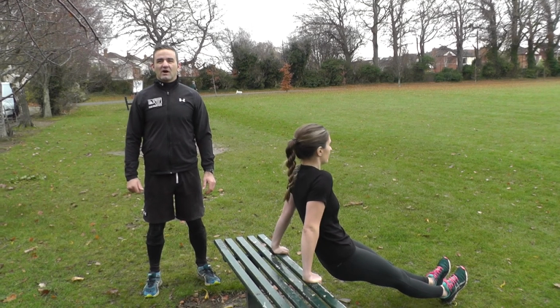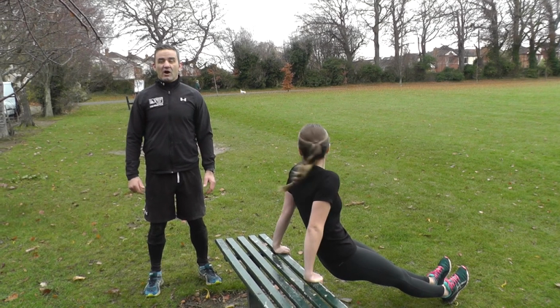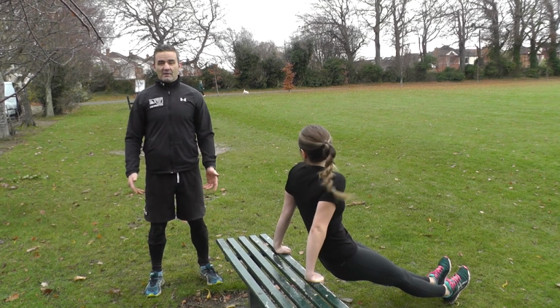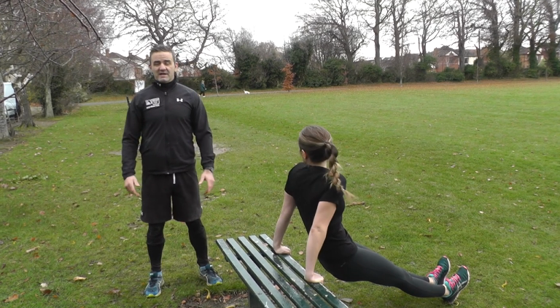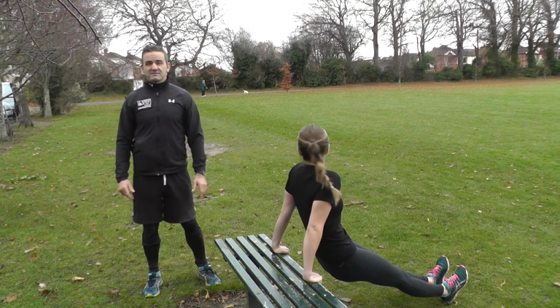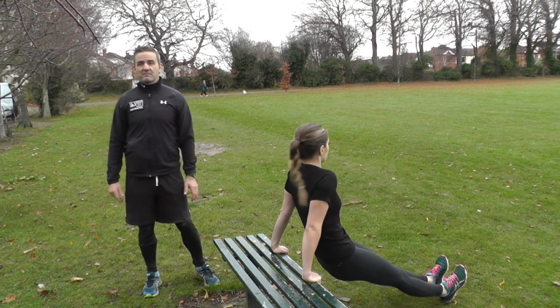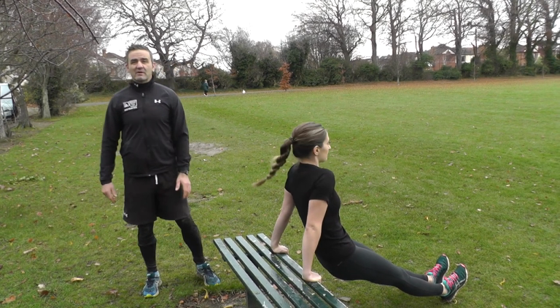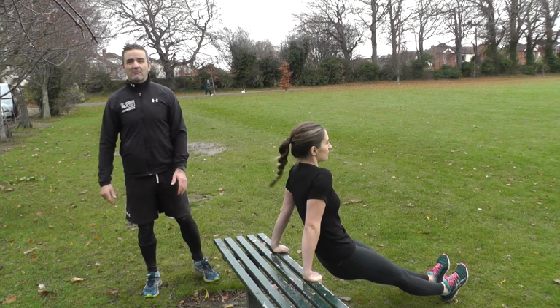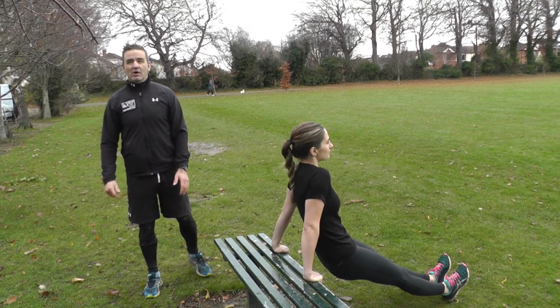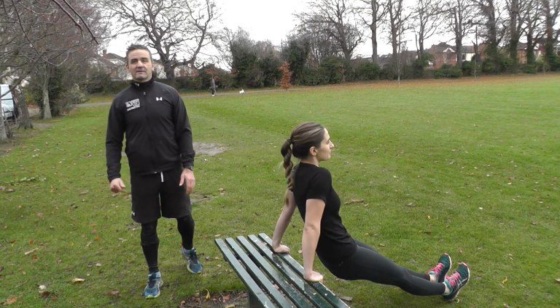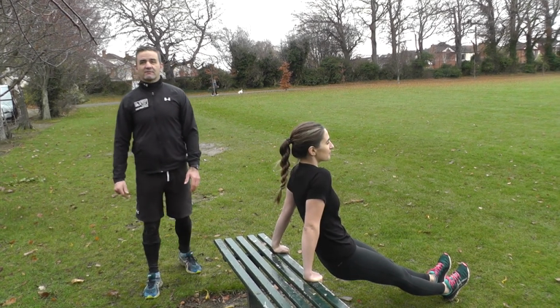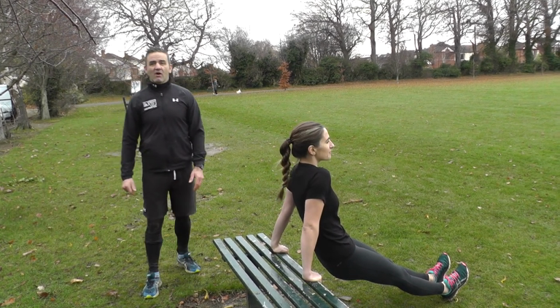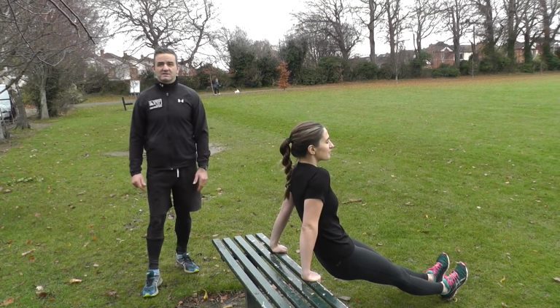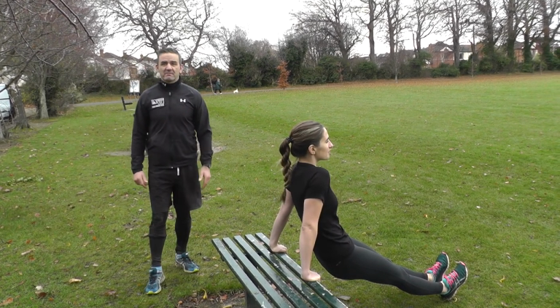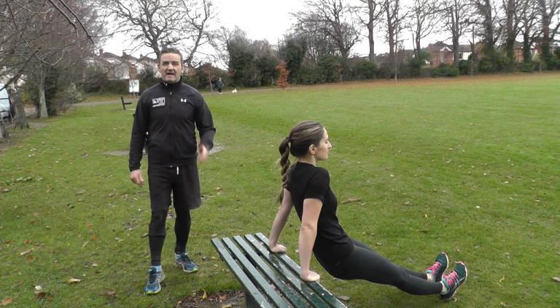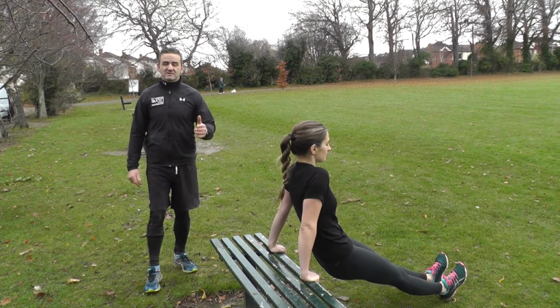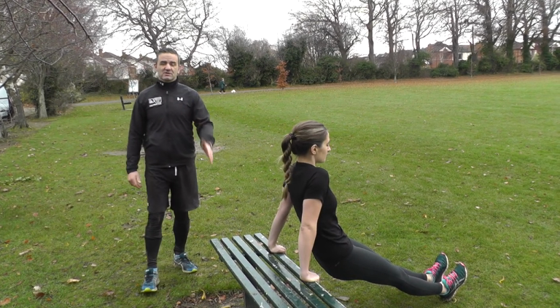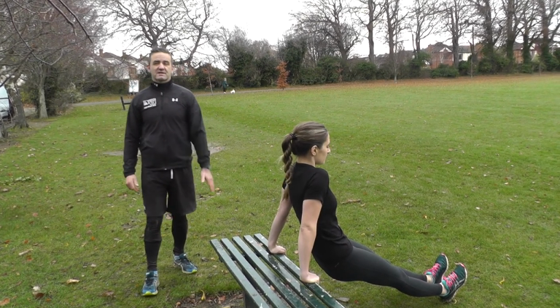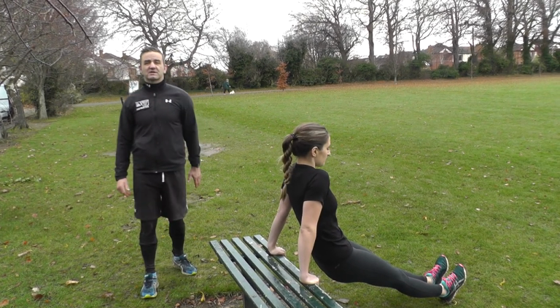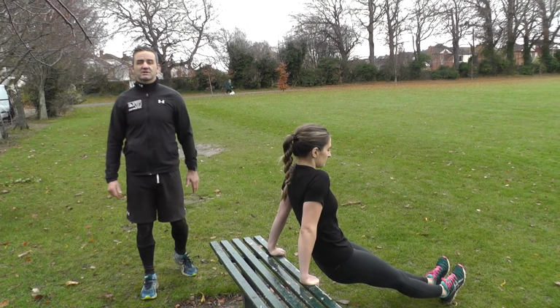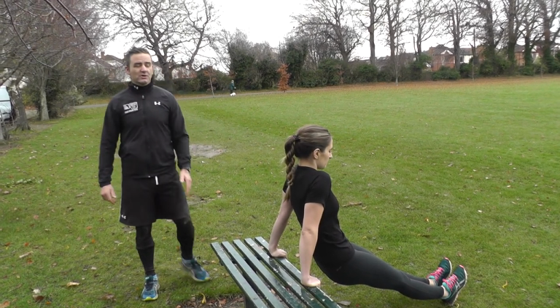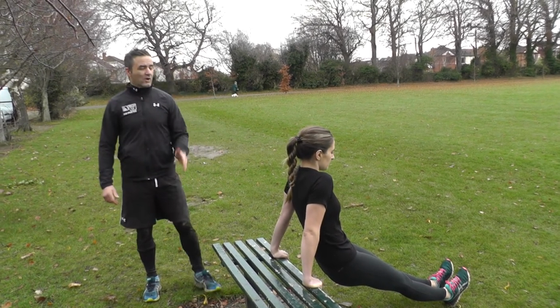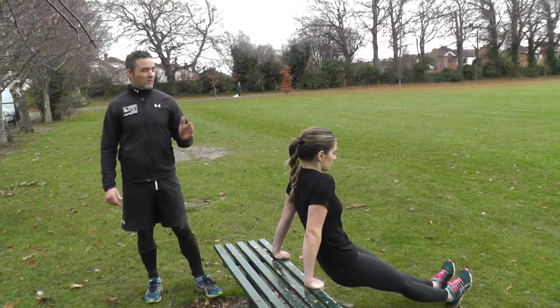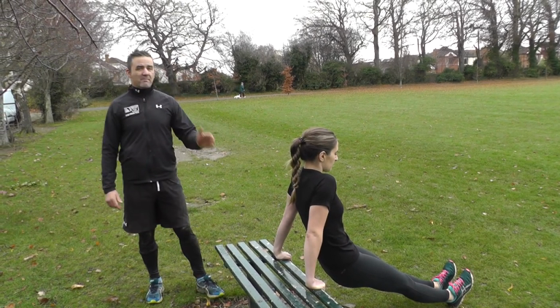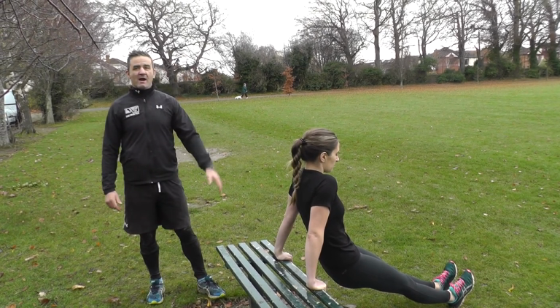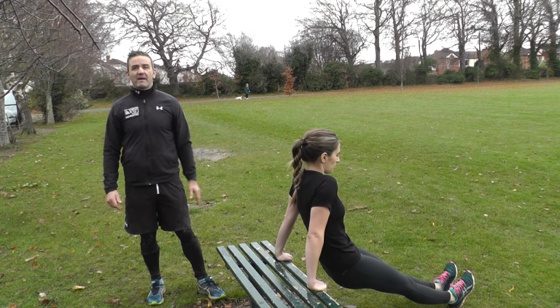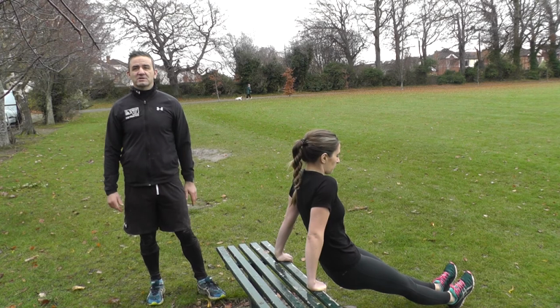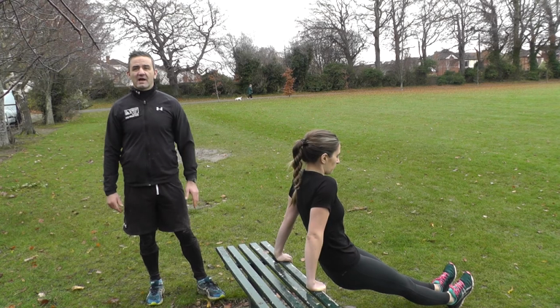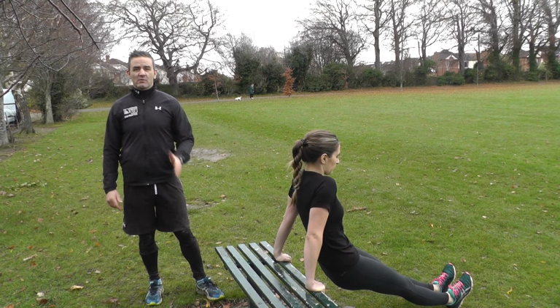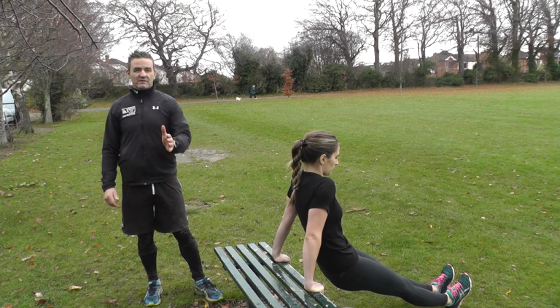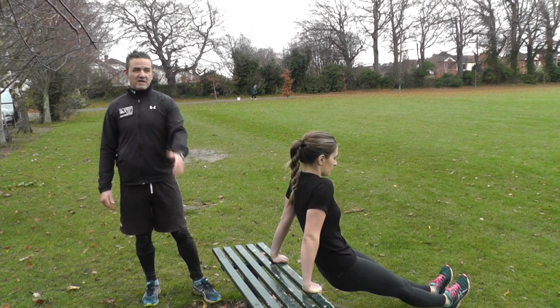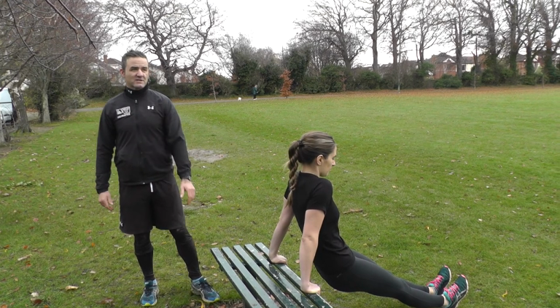Hi, I'm Jason from Bootcamp Oregon. Here are four simple exercises that you can do with a park bench — are you up for the challenge?